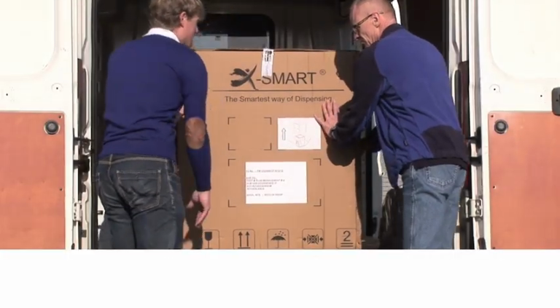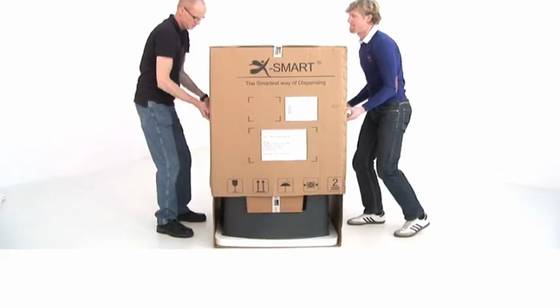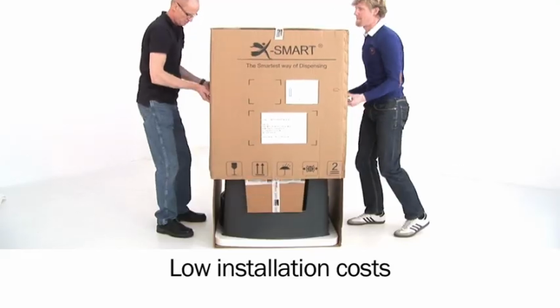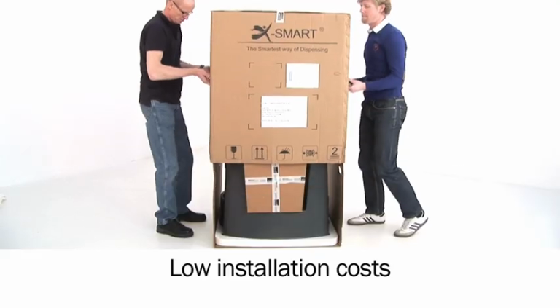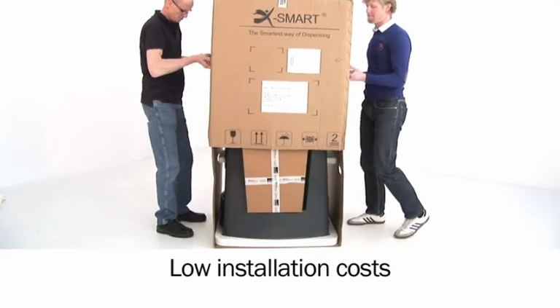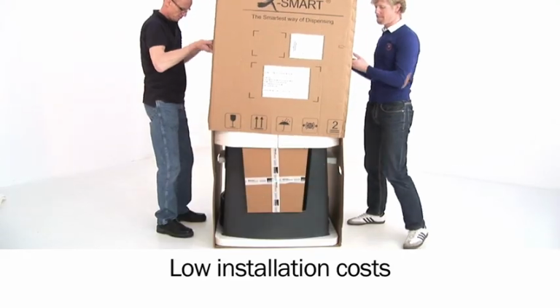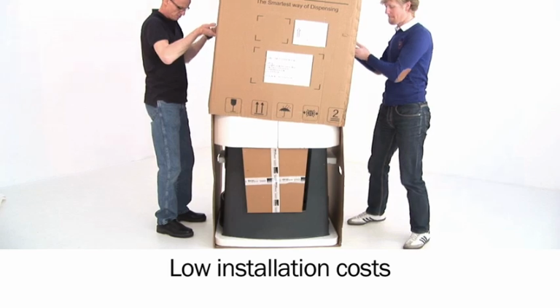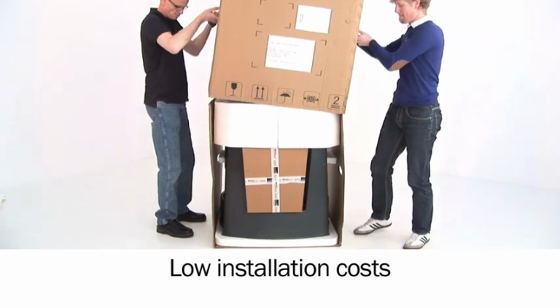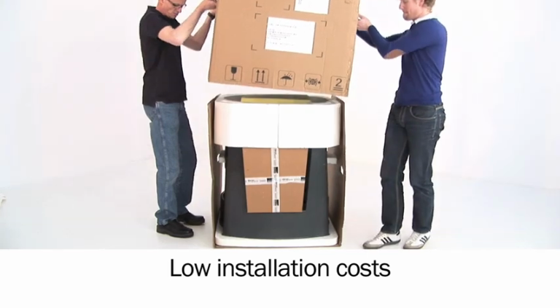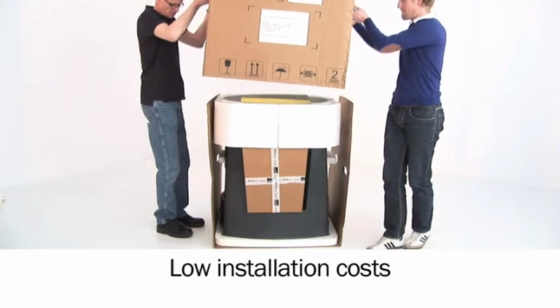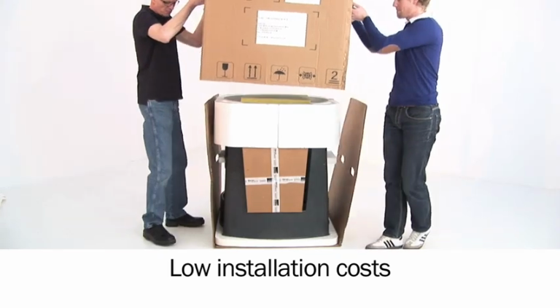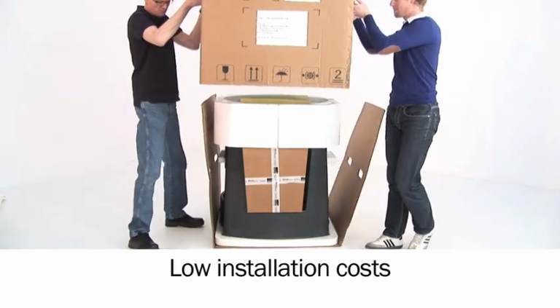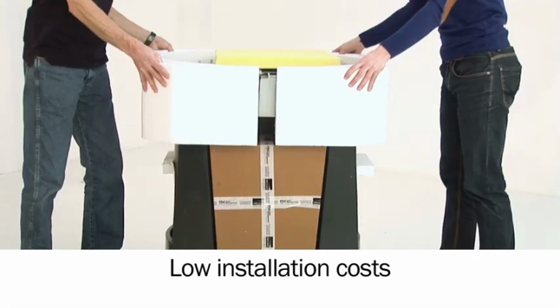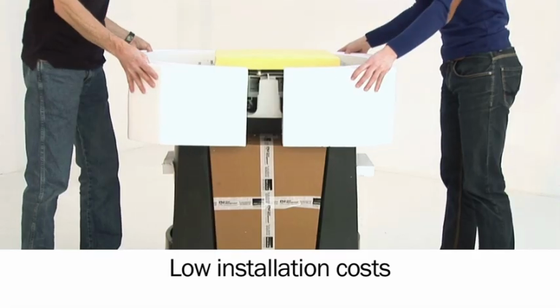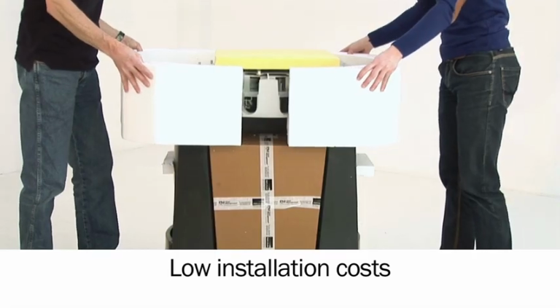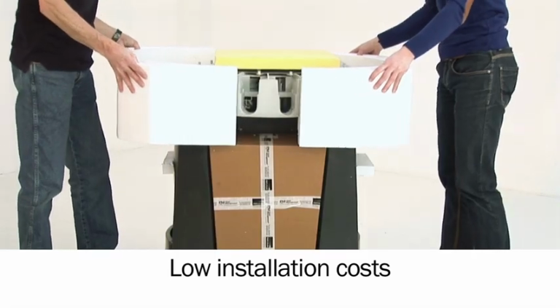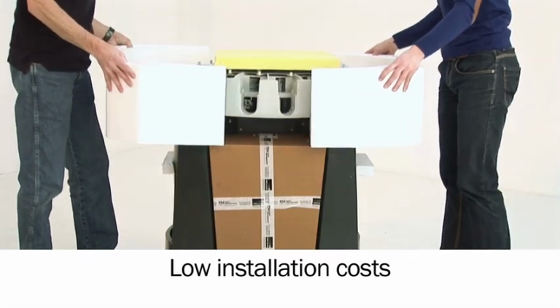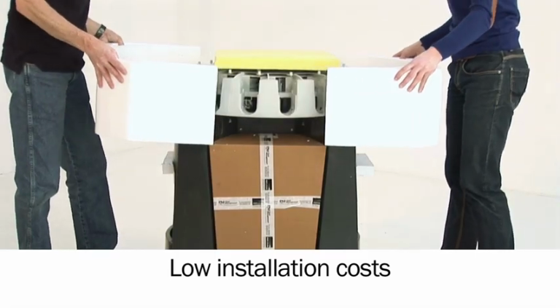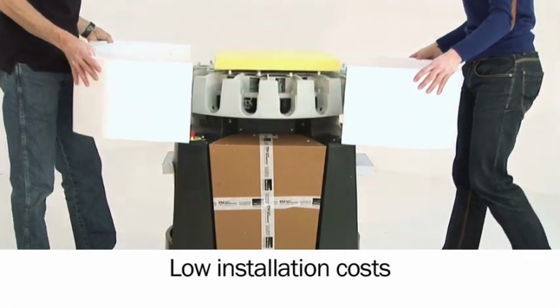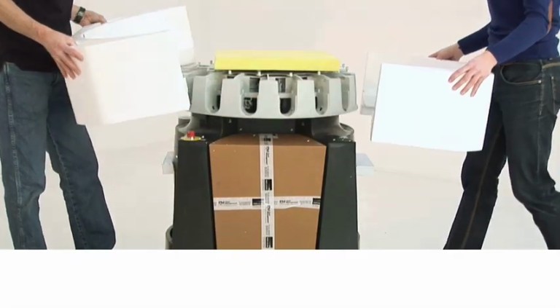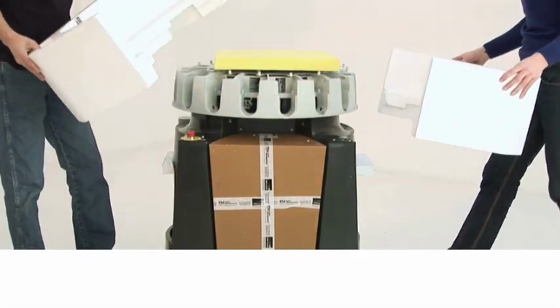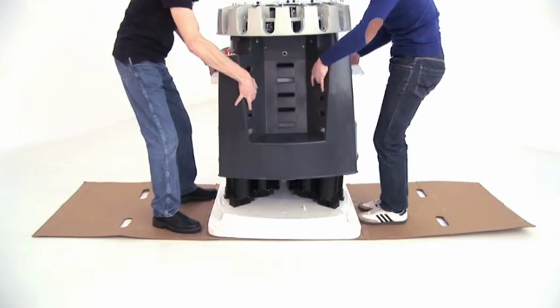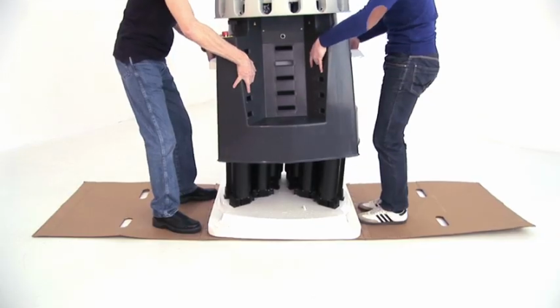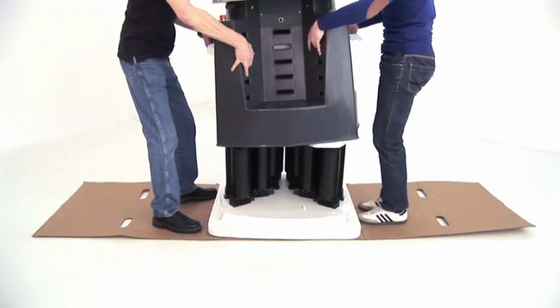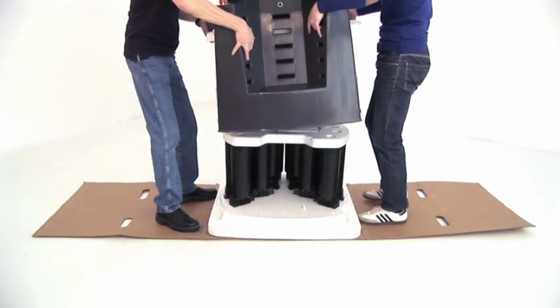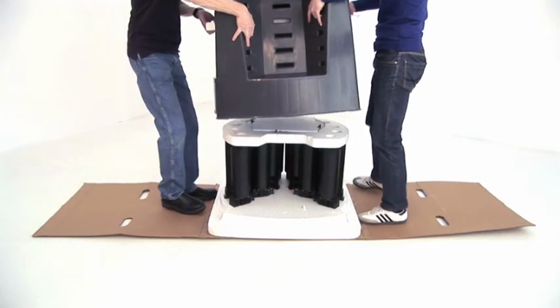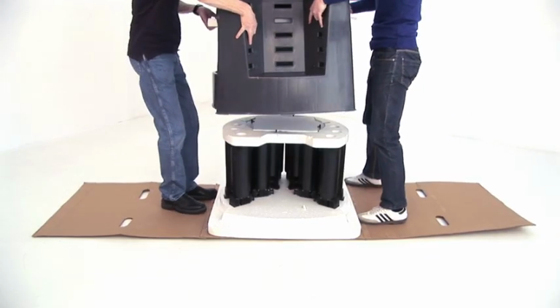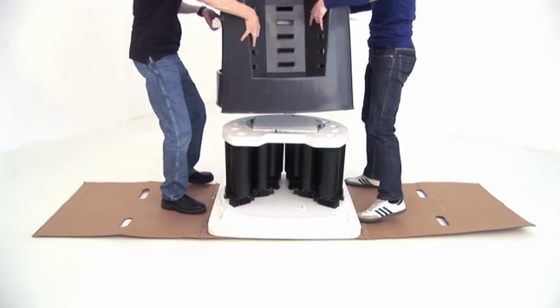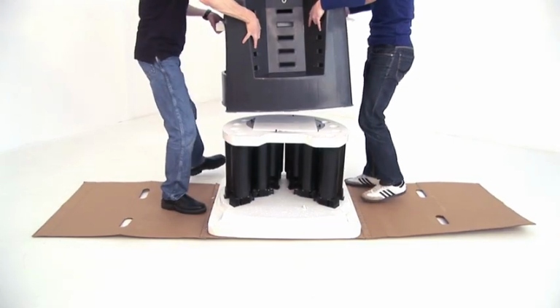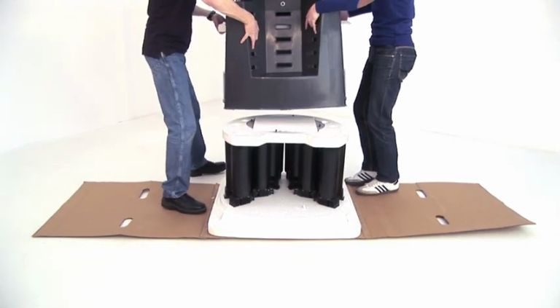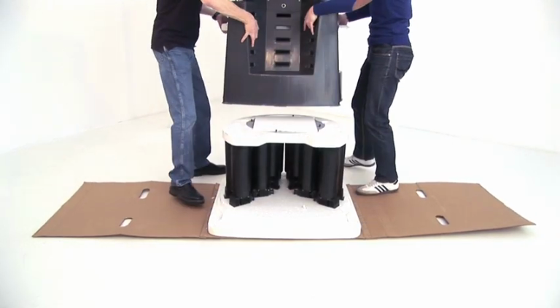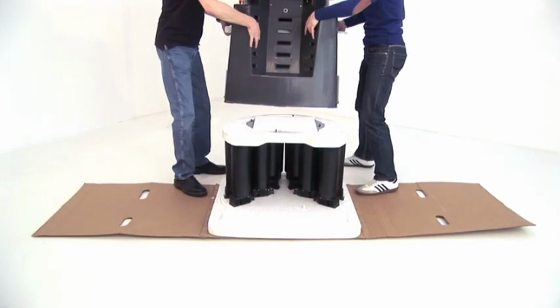The X-Smart is easy to assemble with simple instructions. Within minutes, you can be up and running.